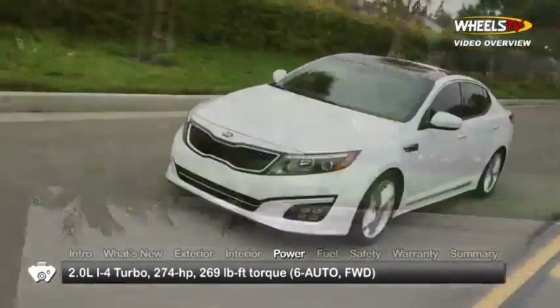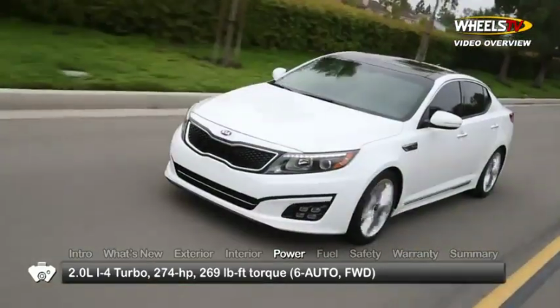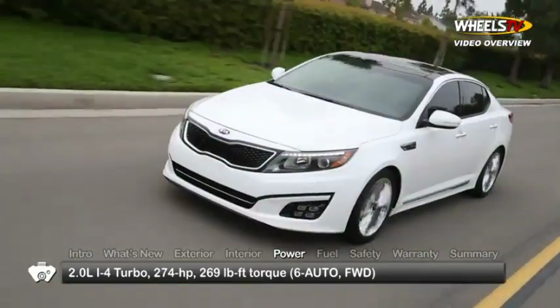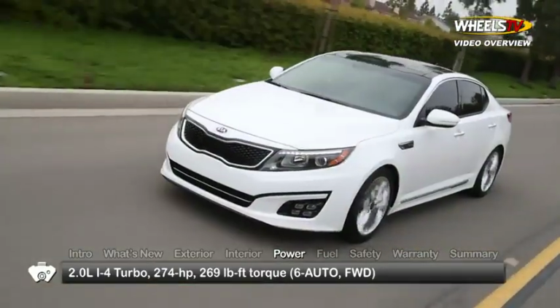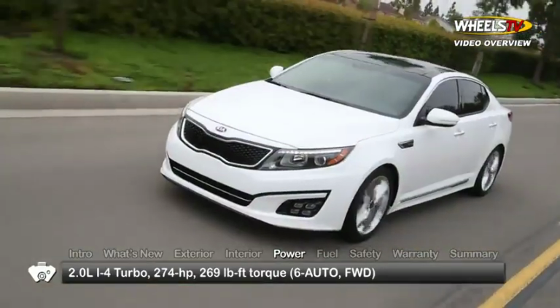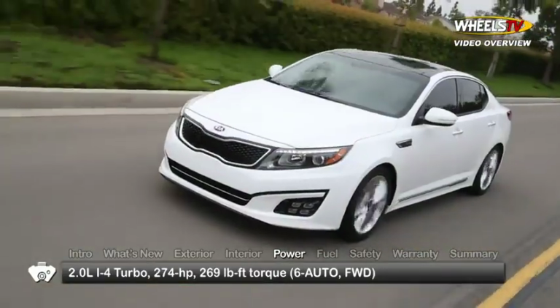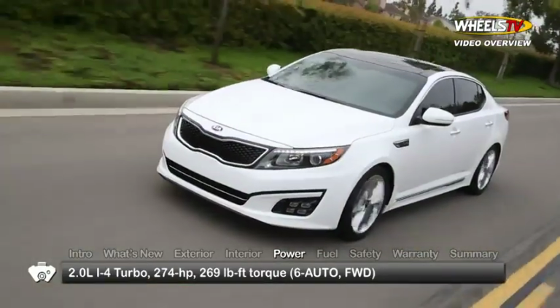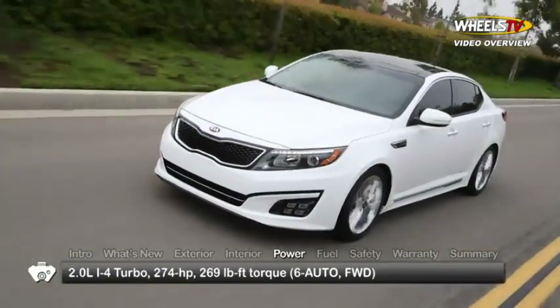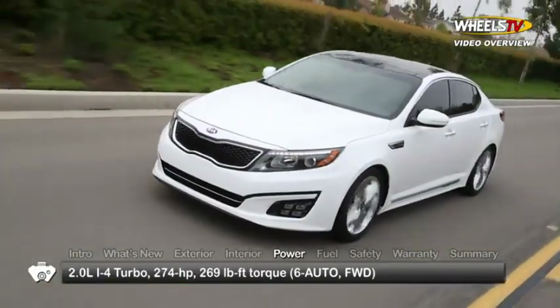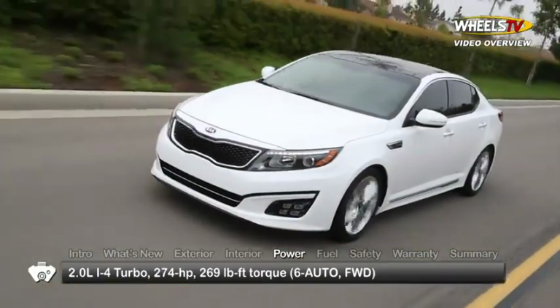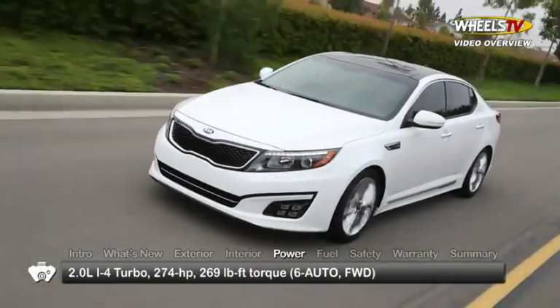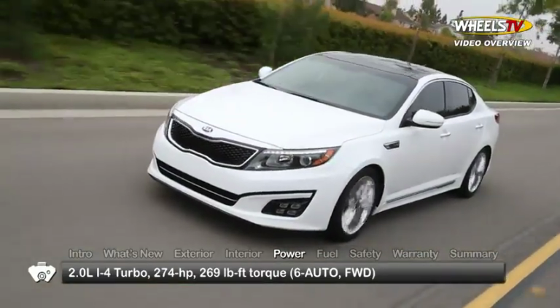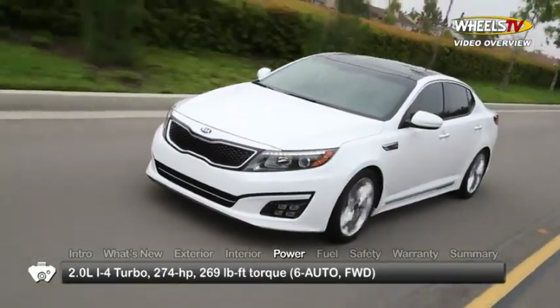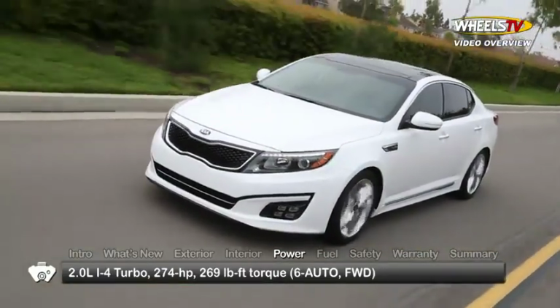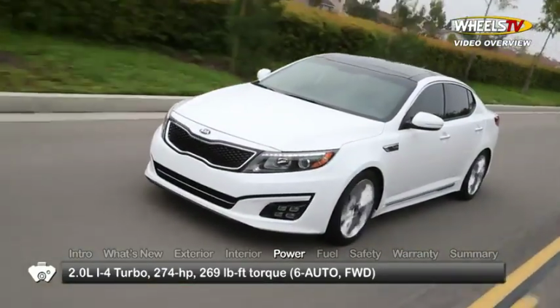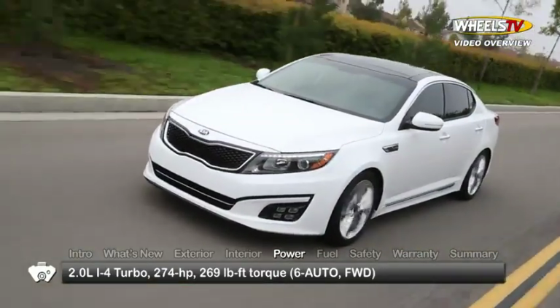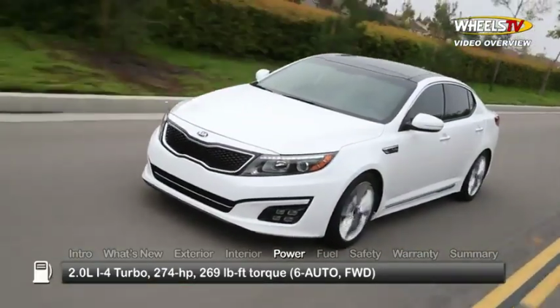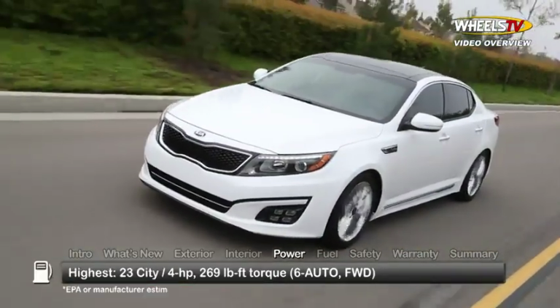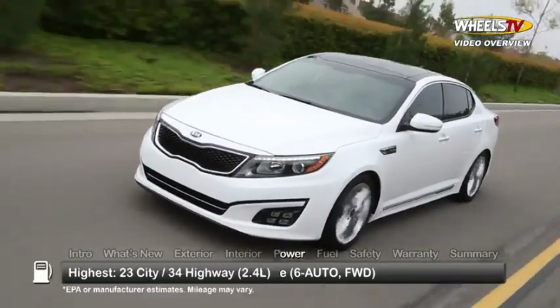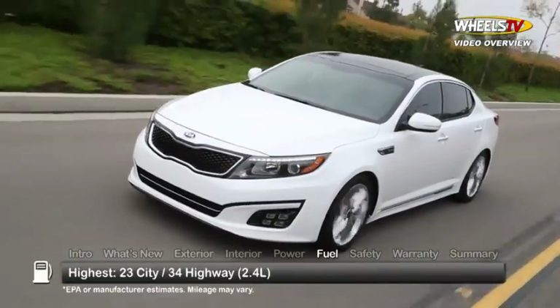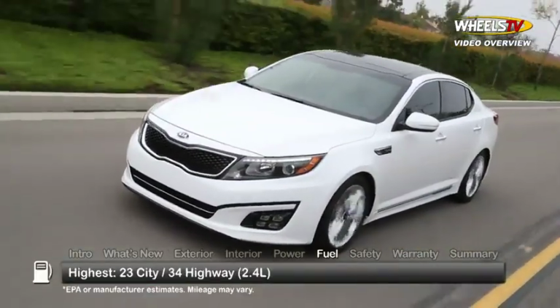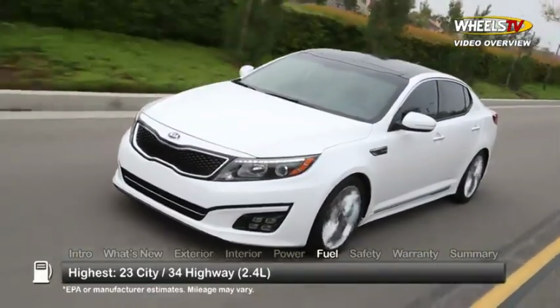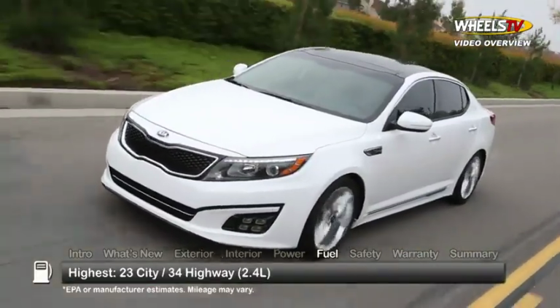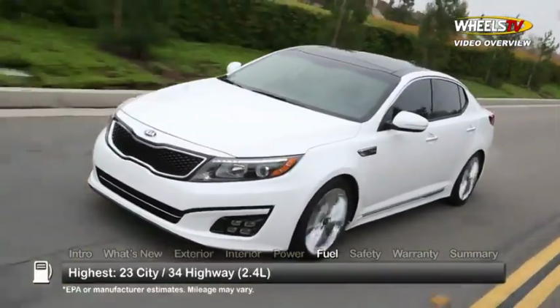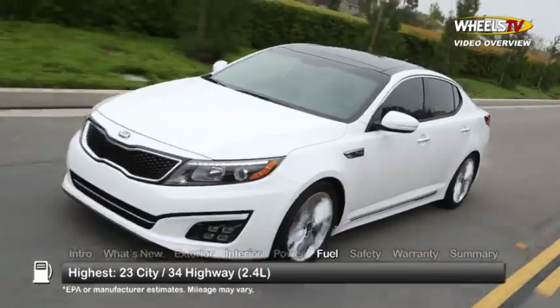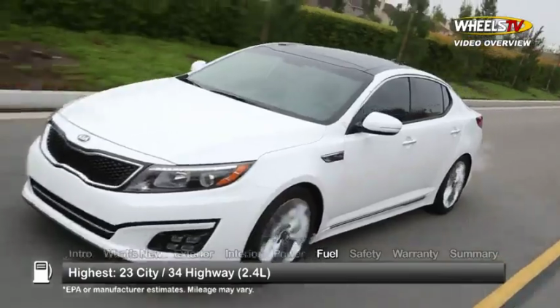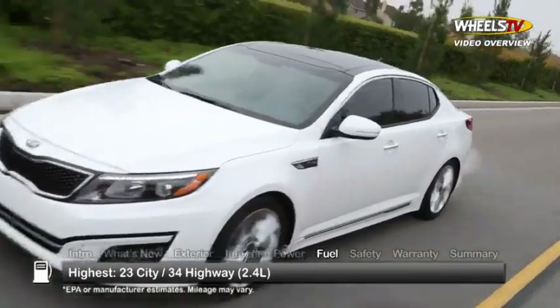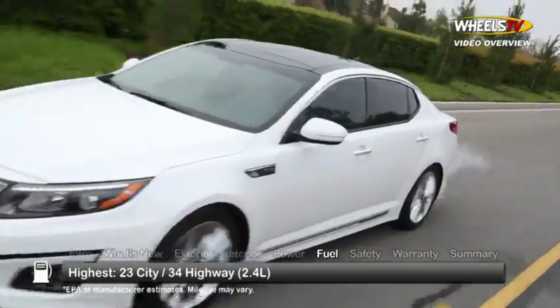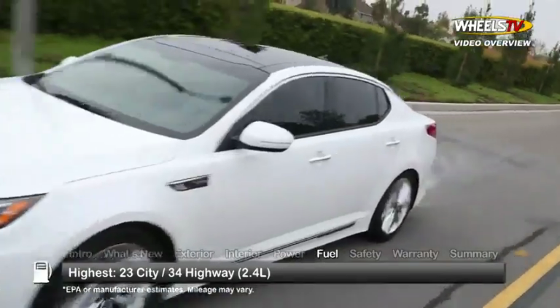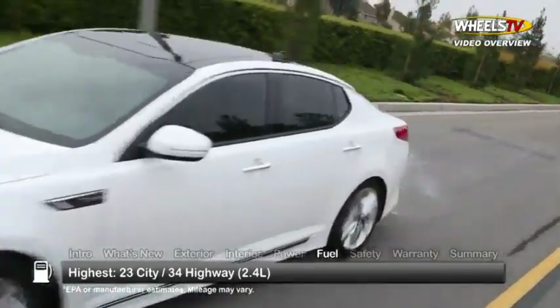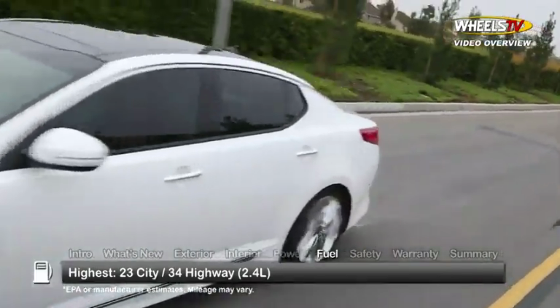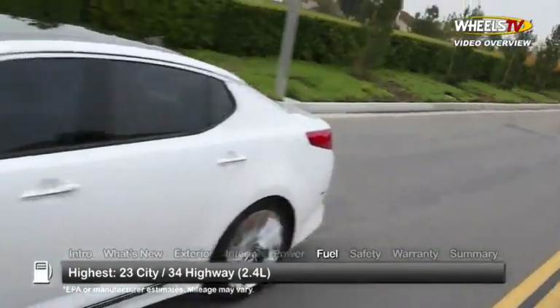Uprated SX Turbo and limited models get a 274-horsepower turbocharged 2-liter inline four. All models send power through a six-speed automatic transmission. Here are the highest and lowest estimates for fuel economy.